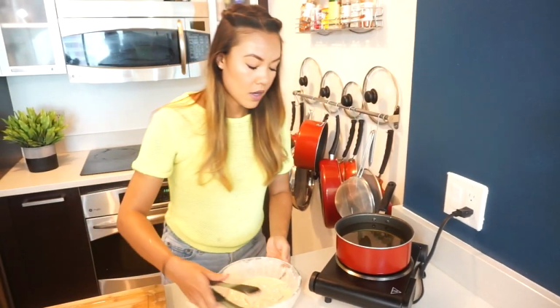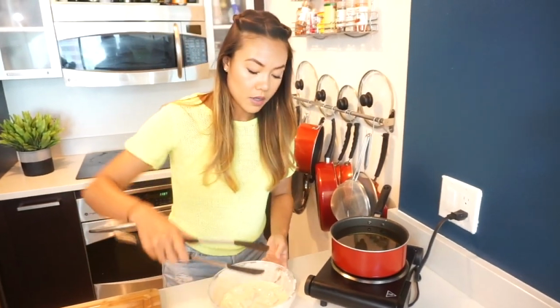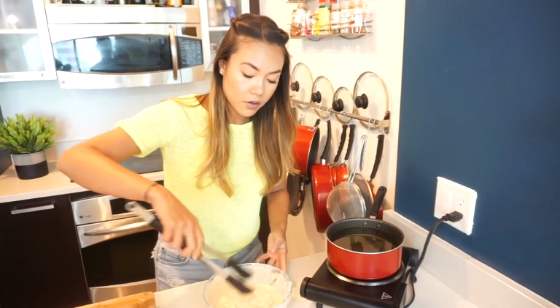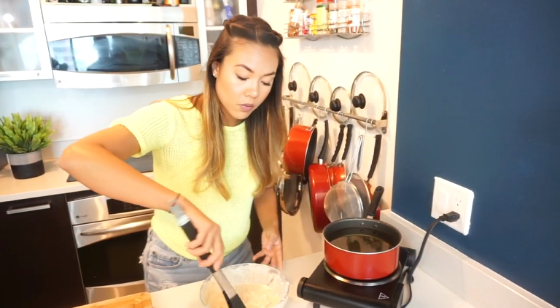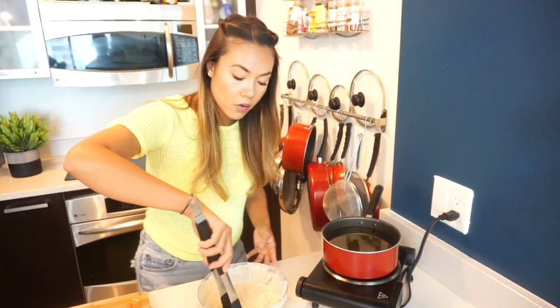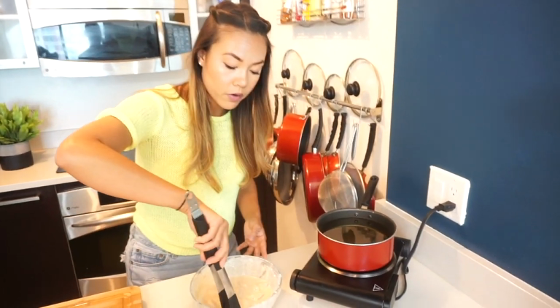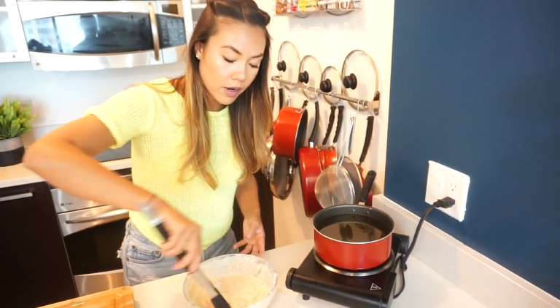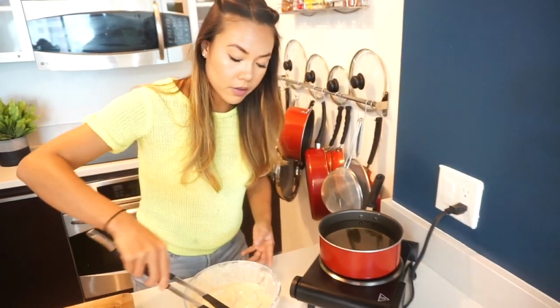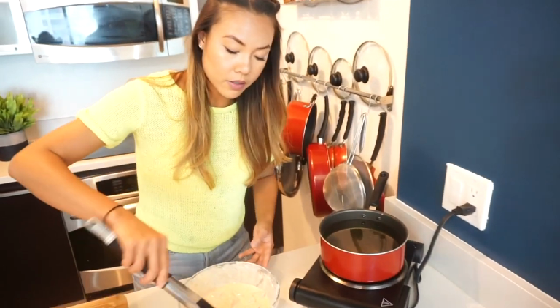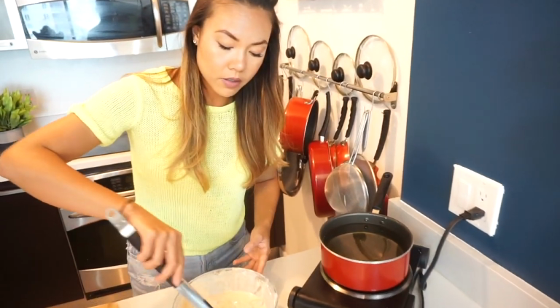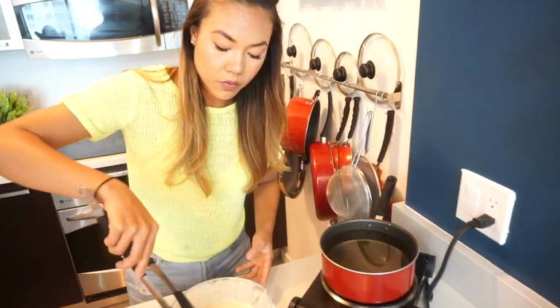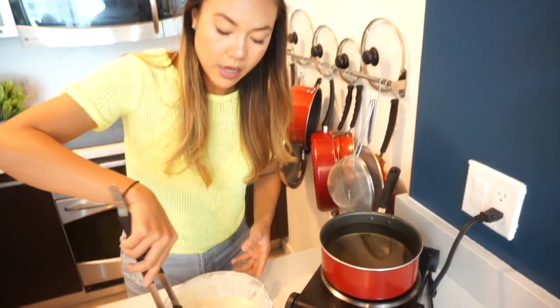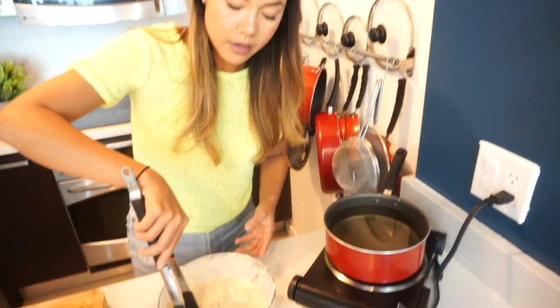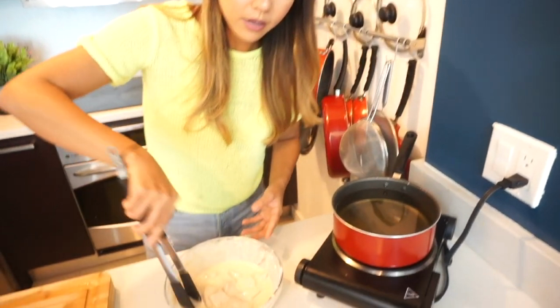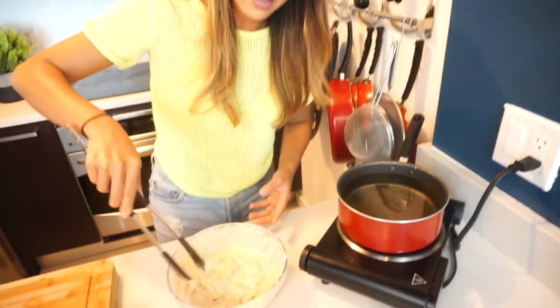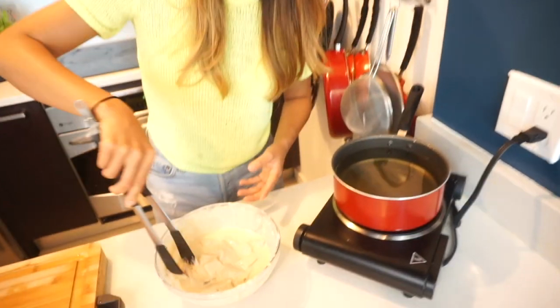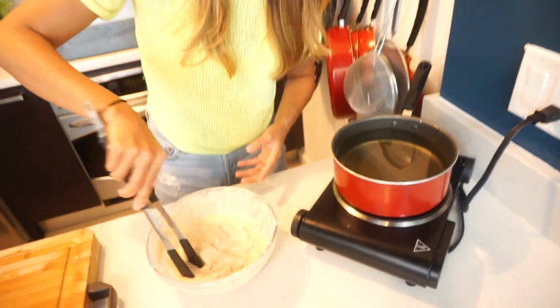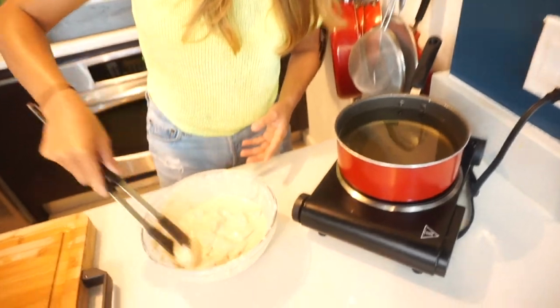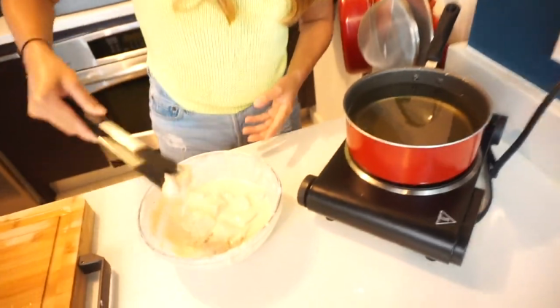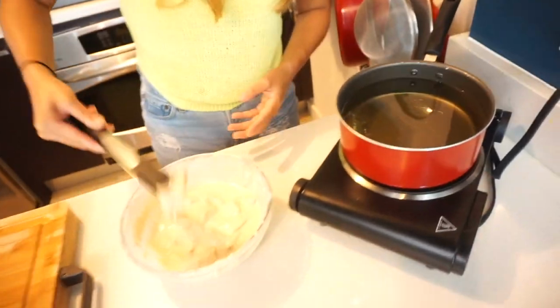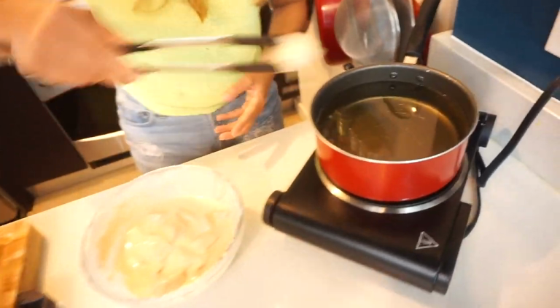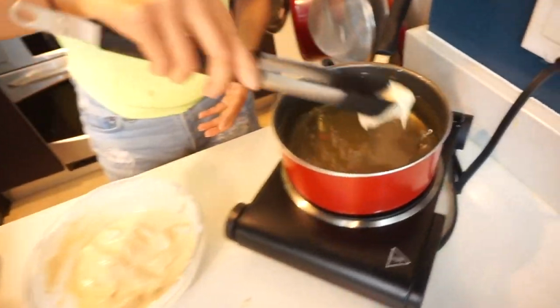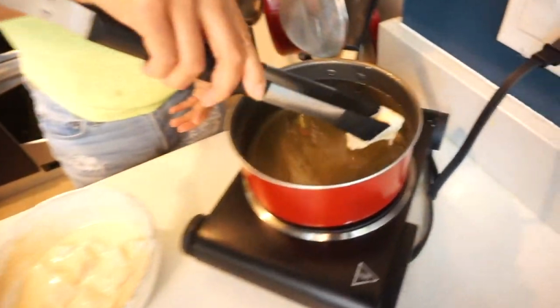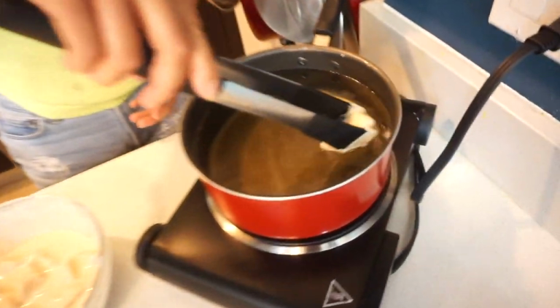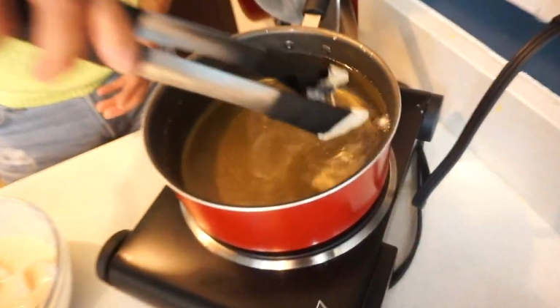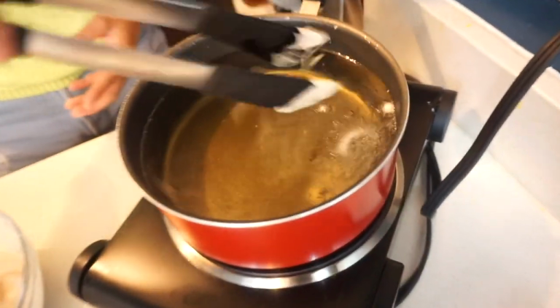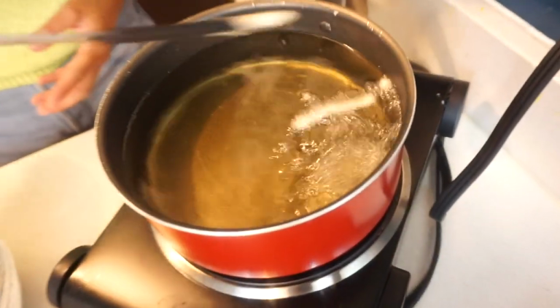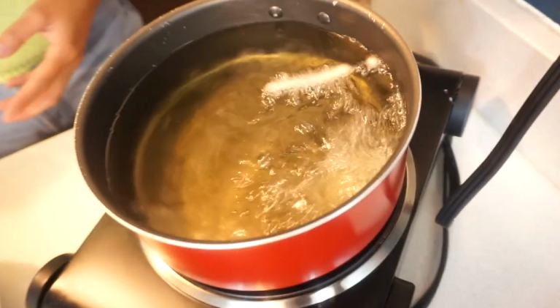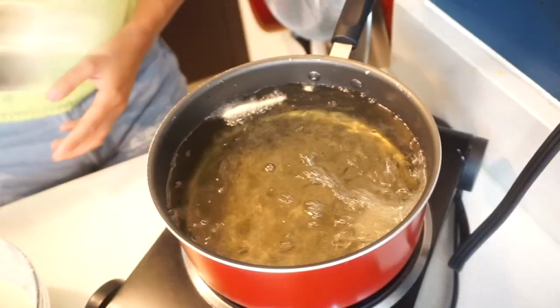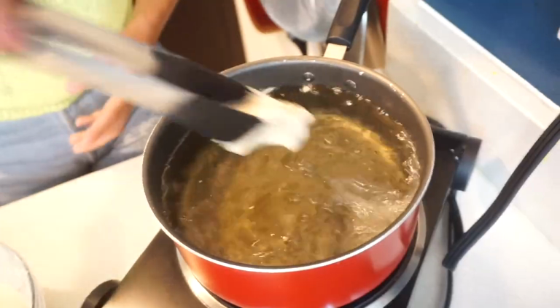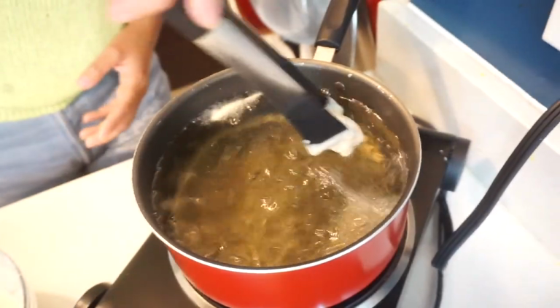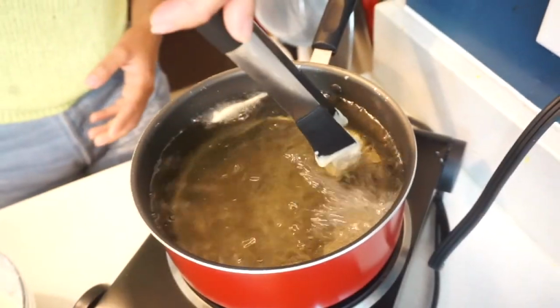Now you don't want to overcrowd this so you might have to fry them in two batches, otherwise they will stick together and fry in a huge chunk.